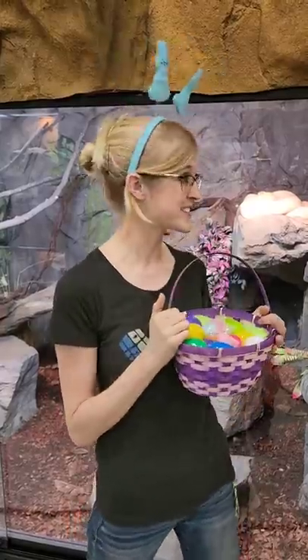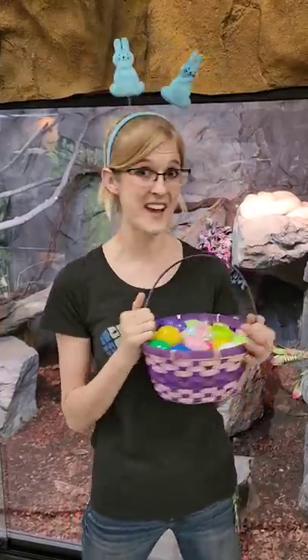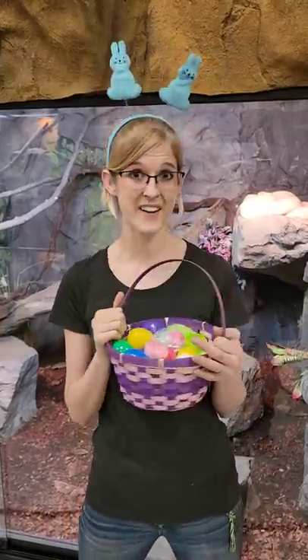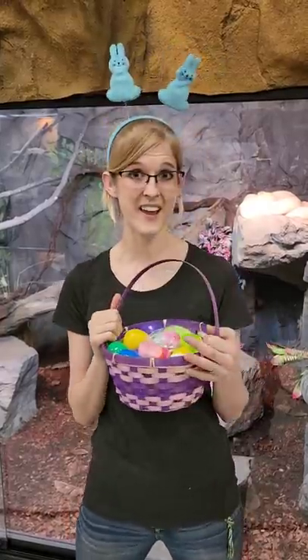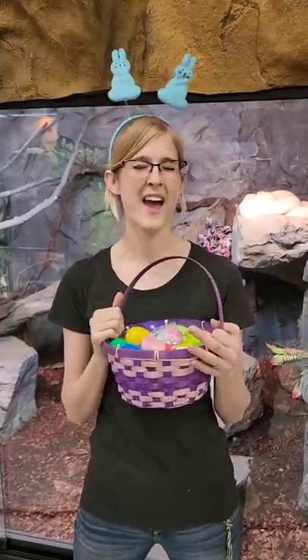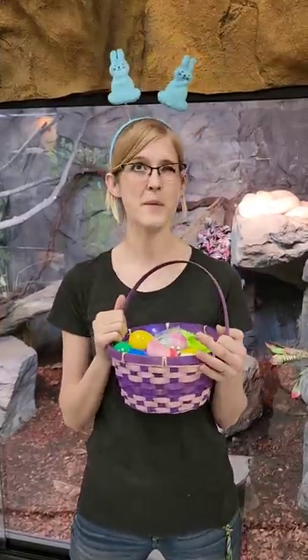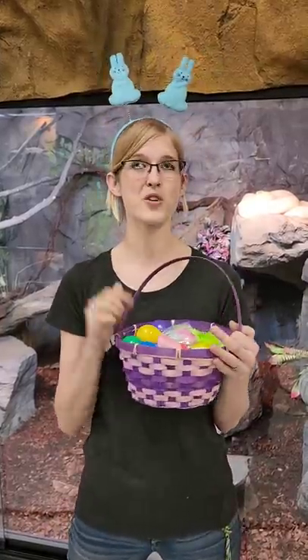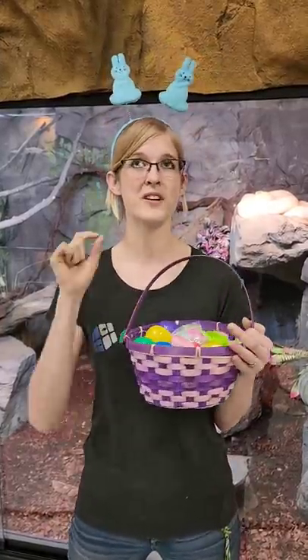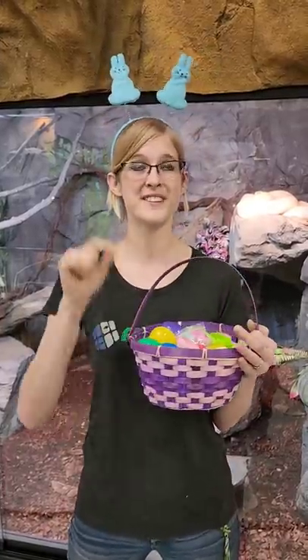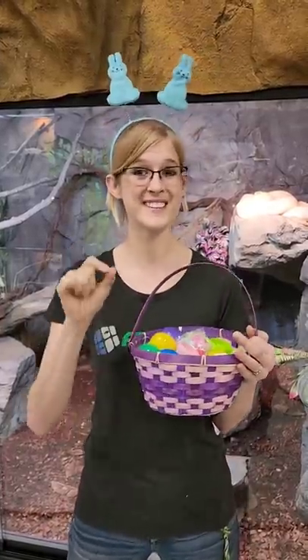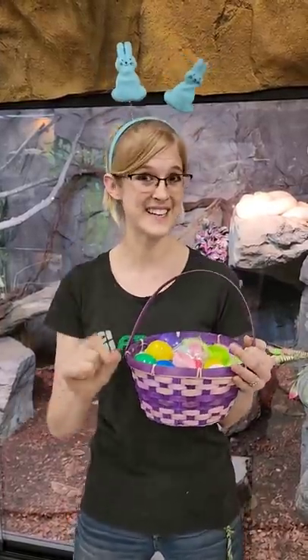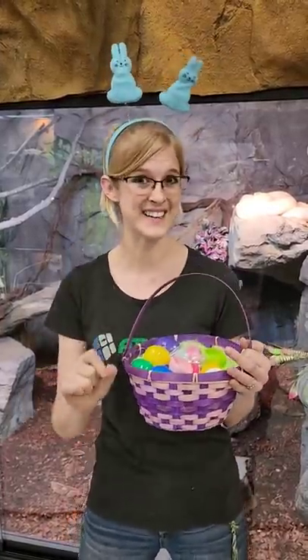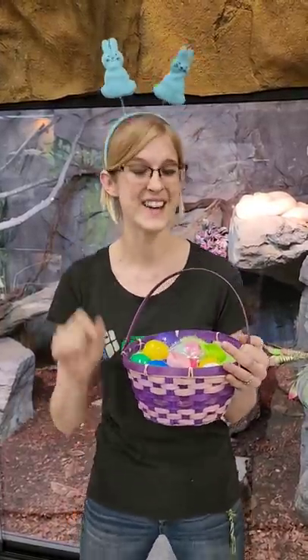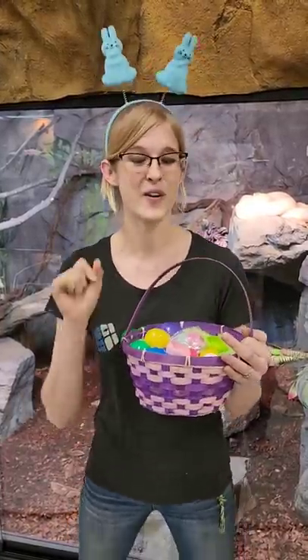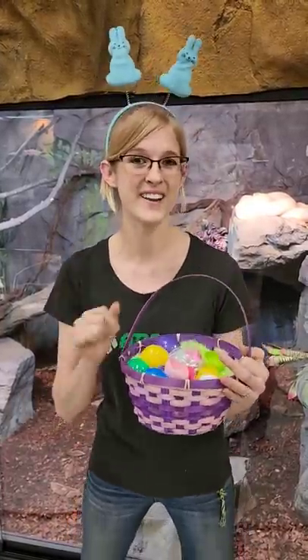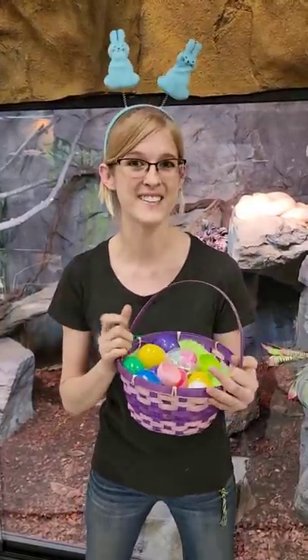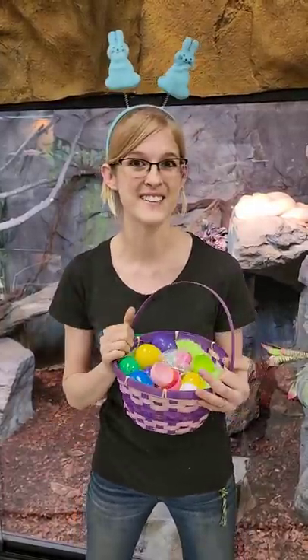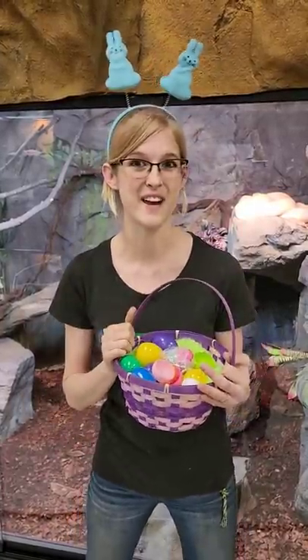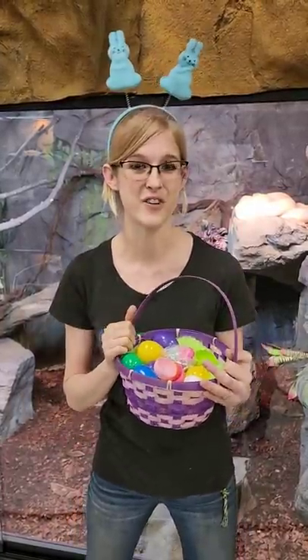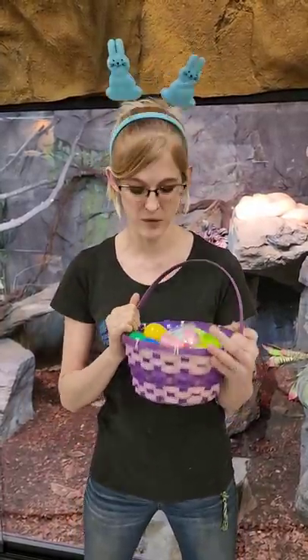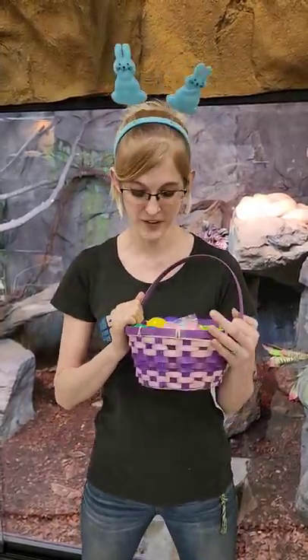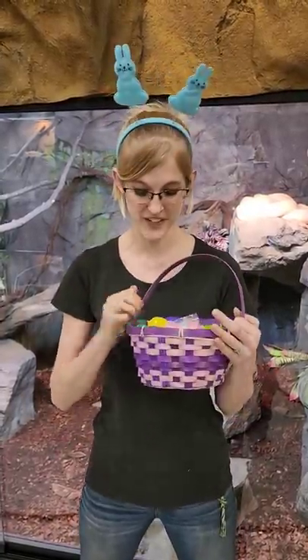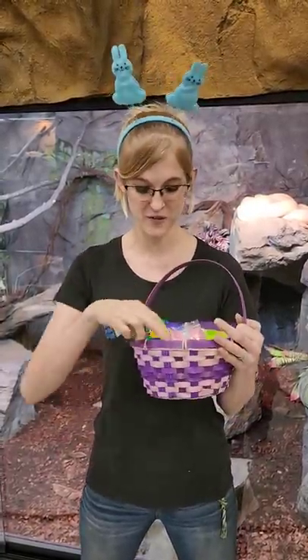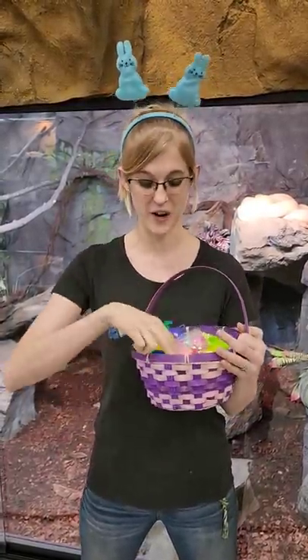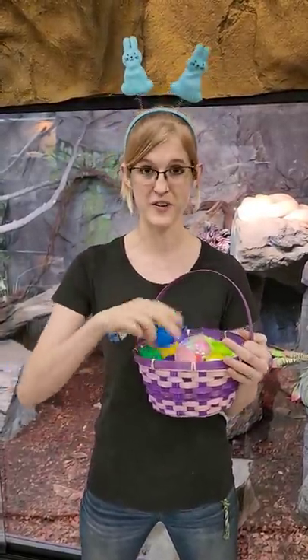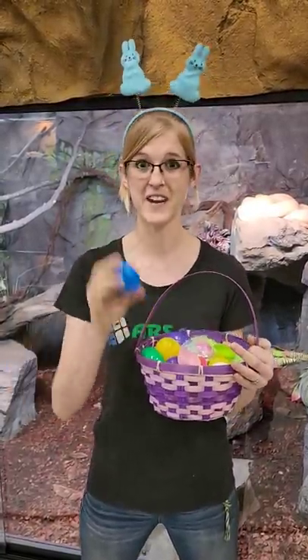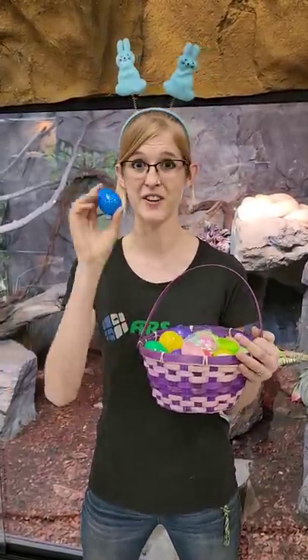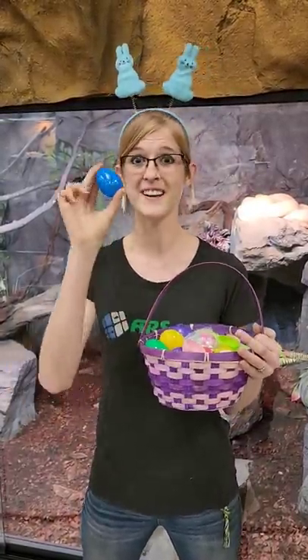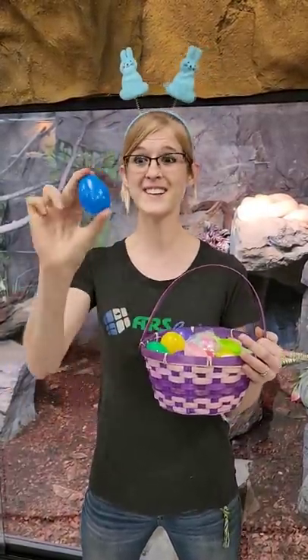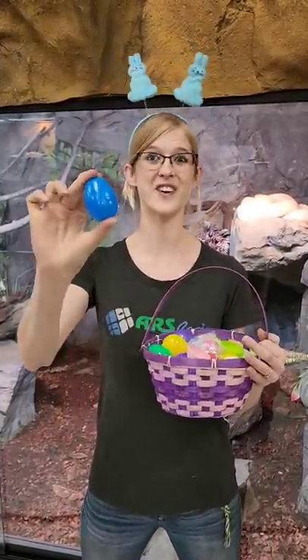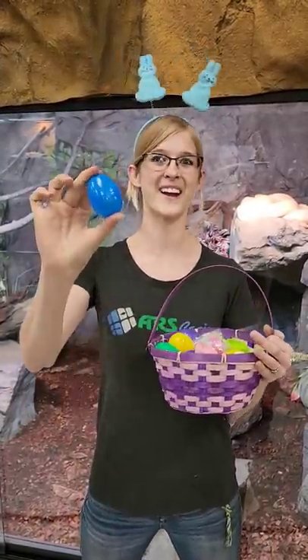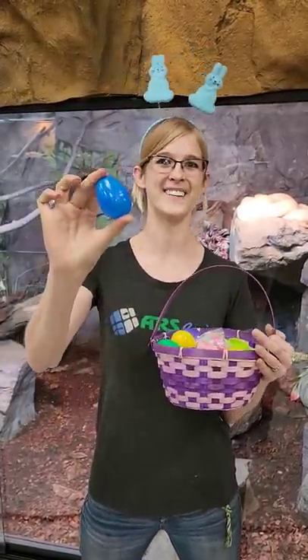This Saturday, April 16th, right here at Snake Discovery — we'll see you for our first ever Easter Egg Hunt!